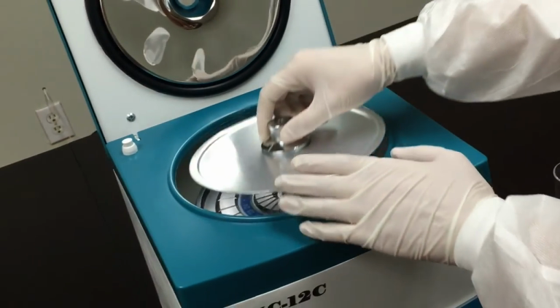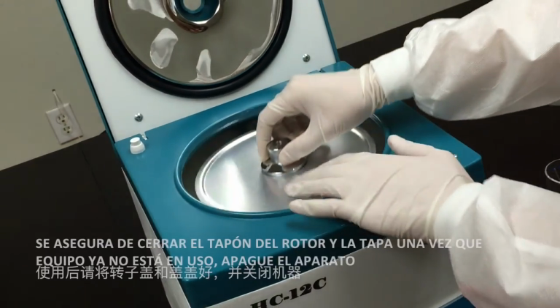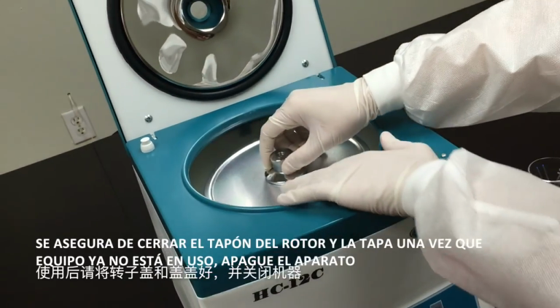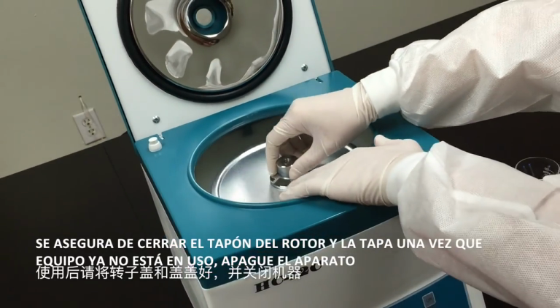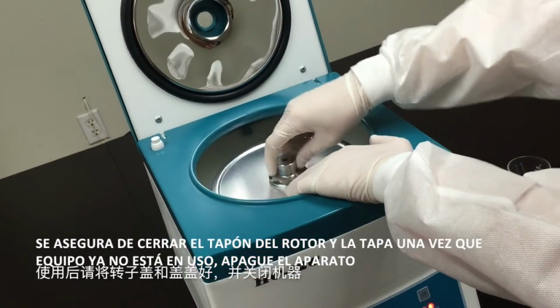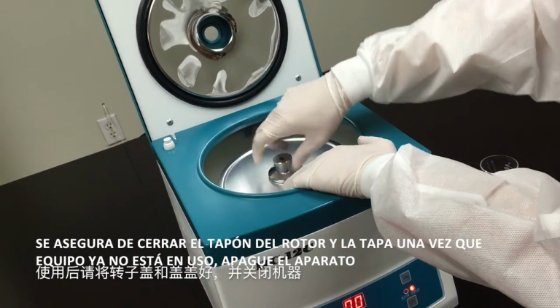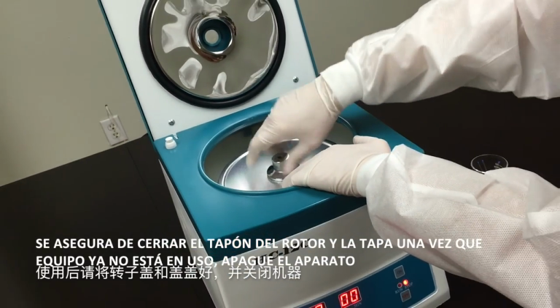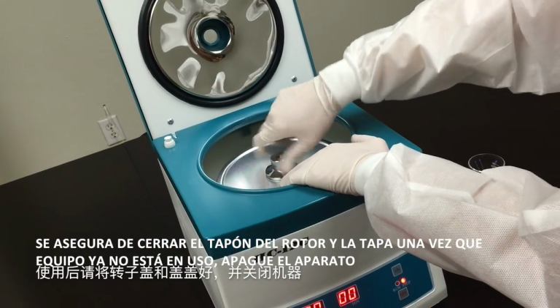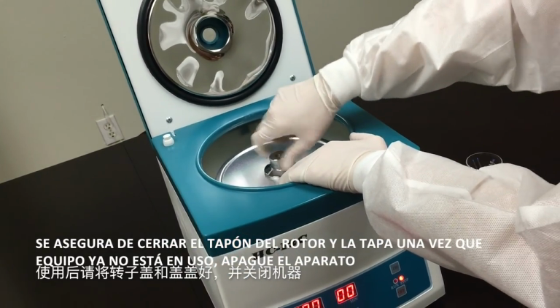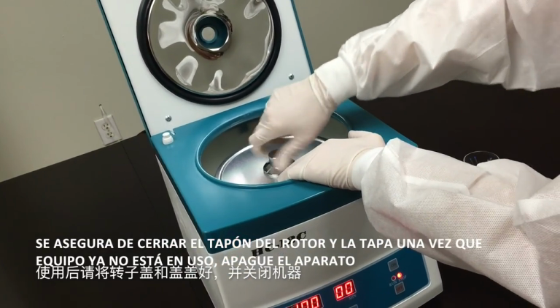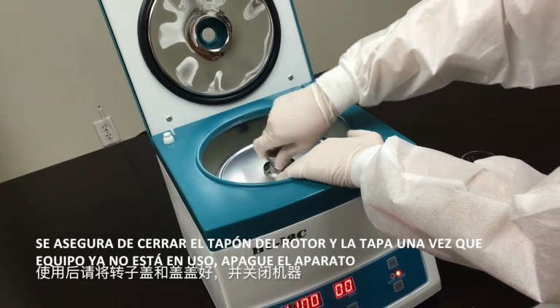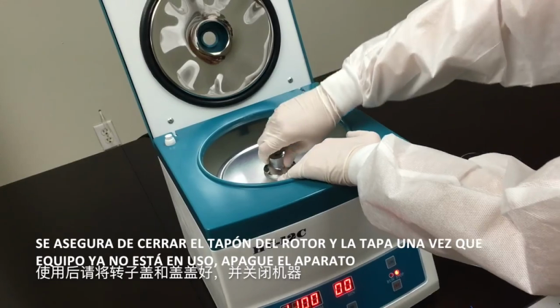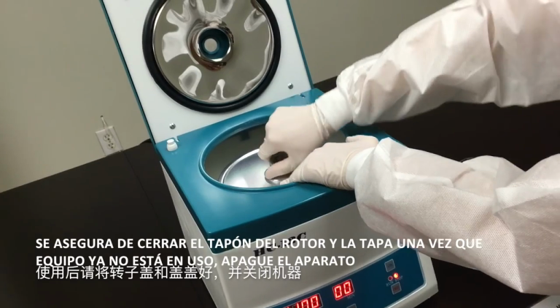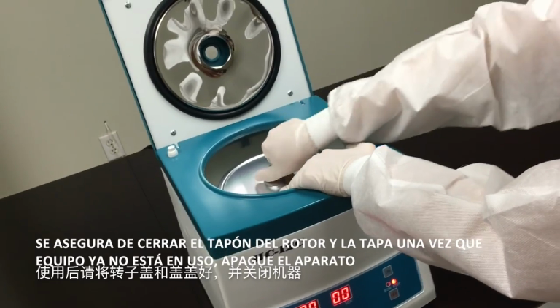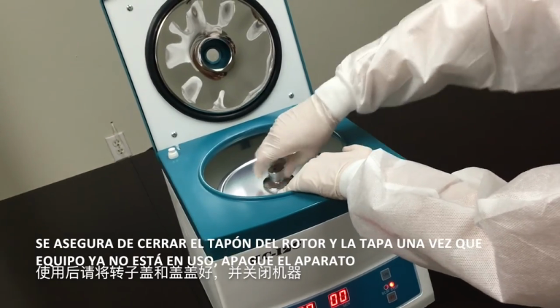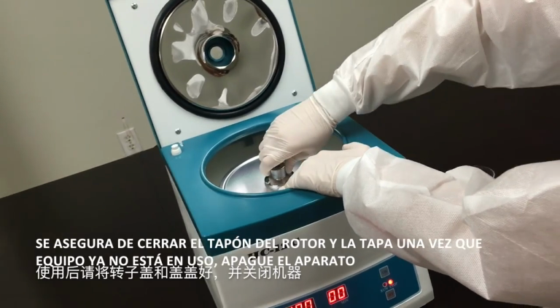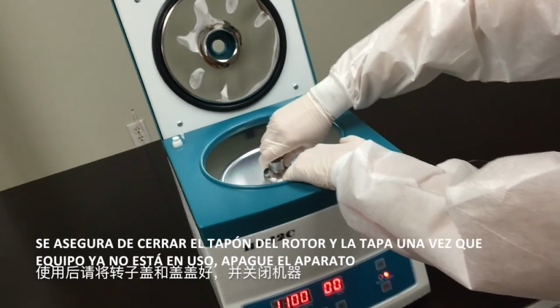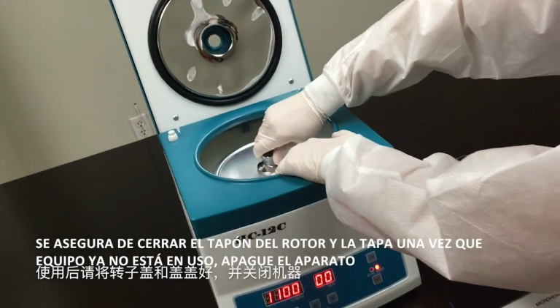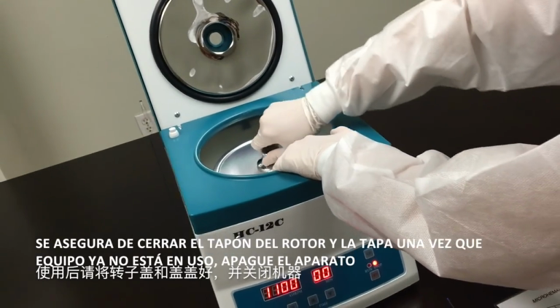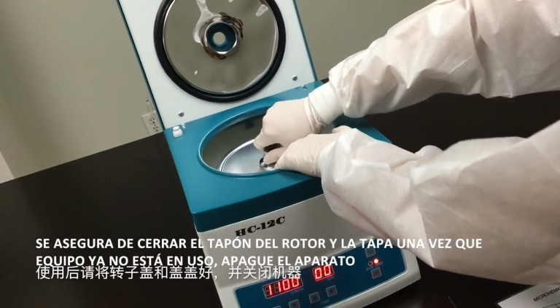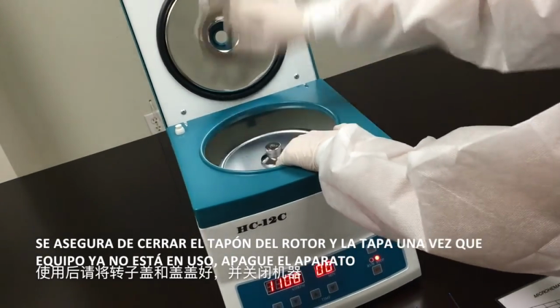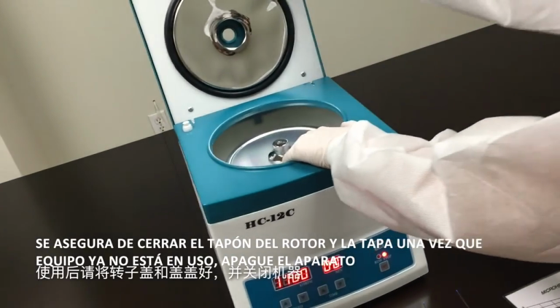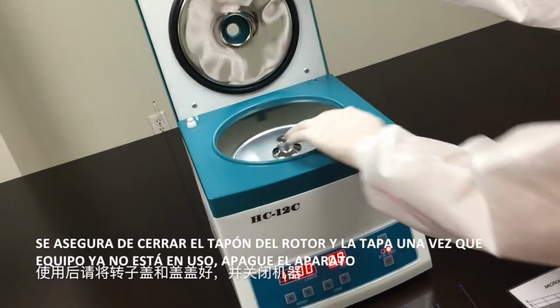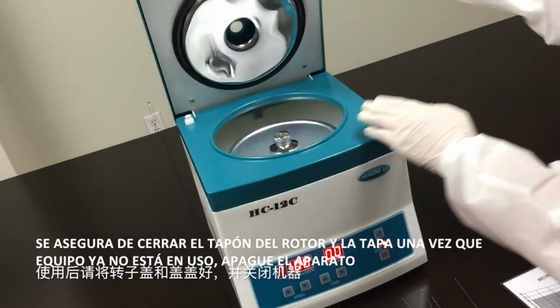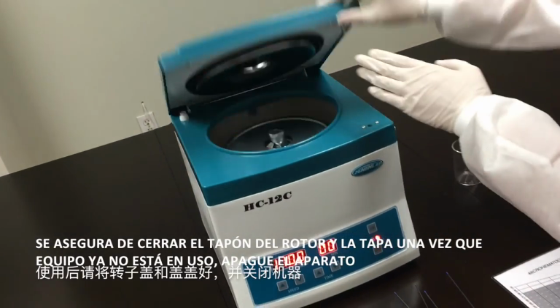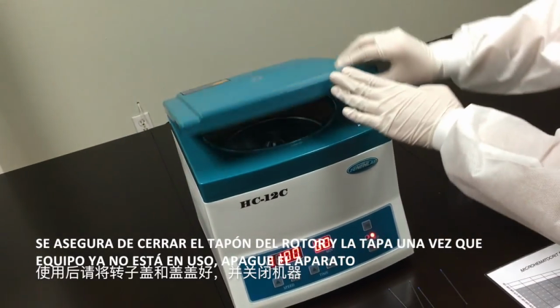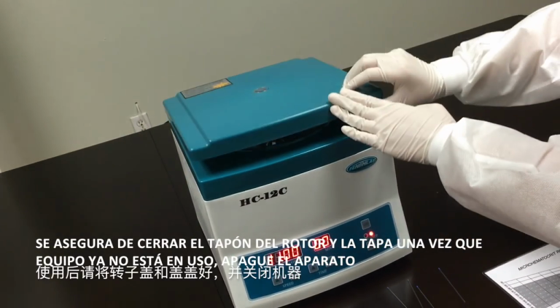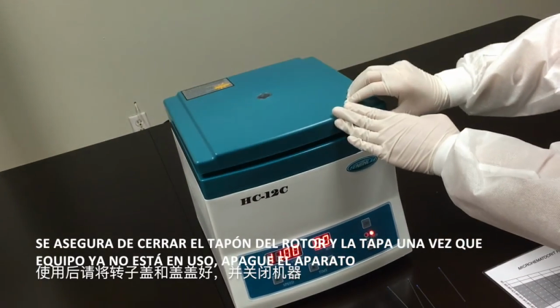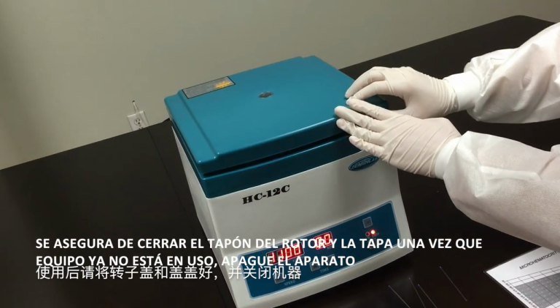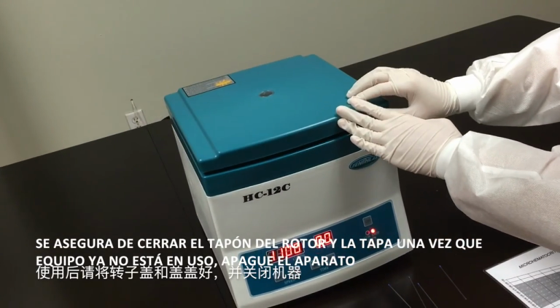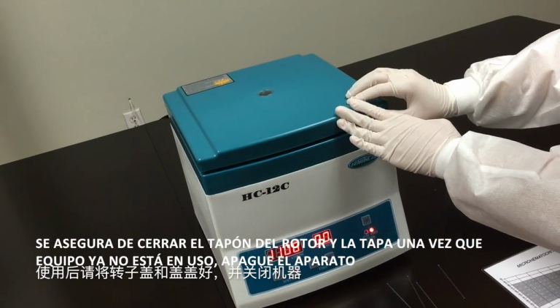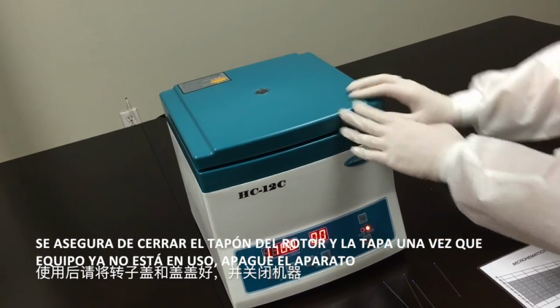Make sure to close rotor cap and lid once device is no longer in use. Turn off the power.